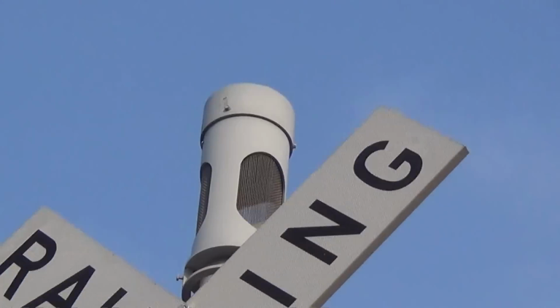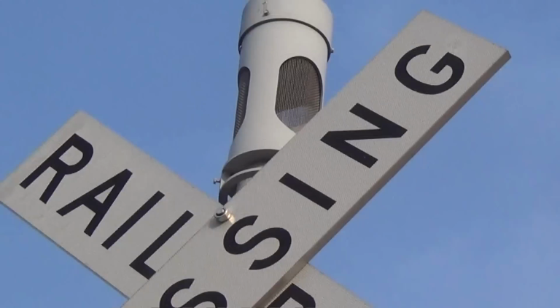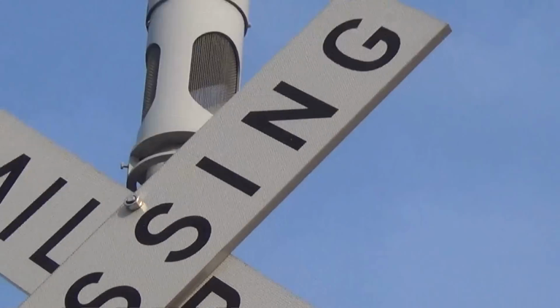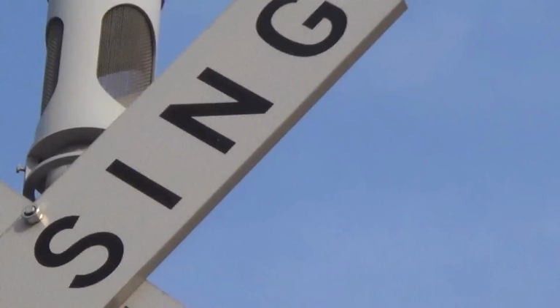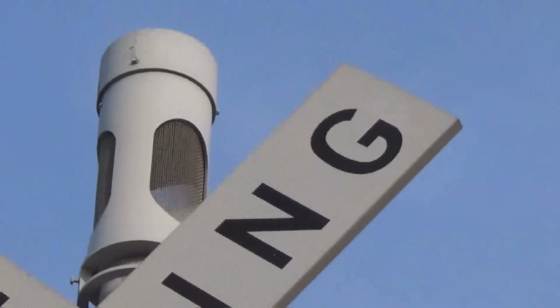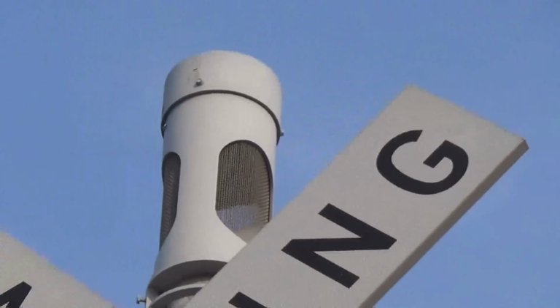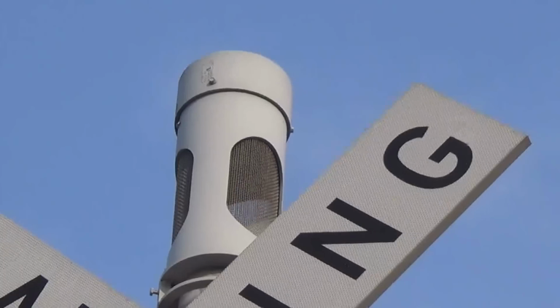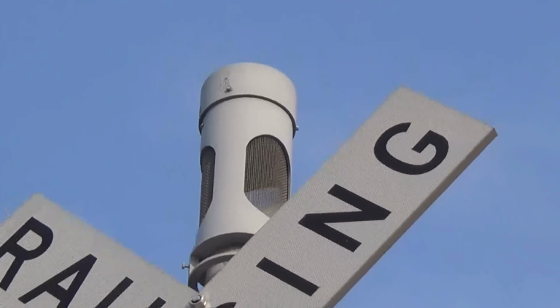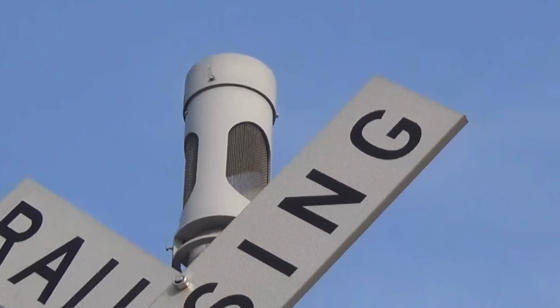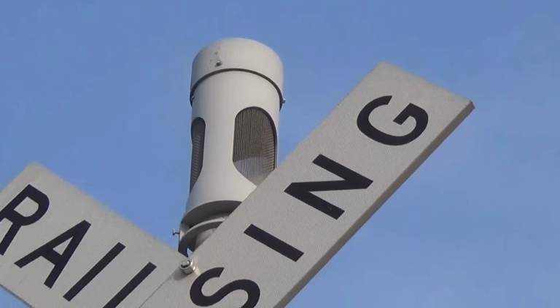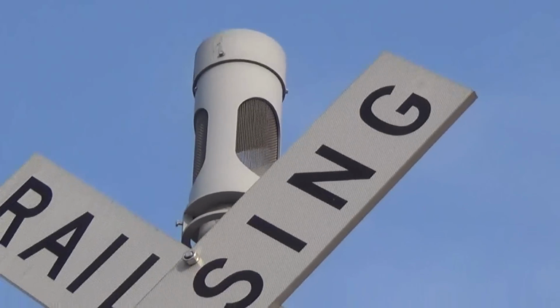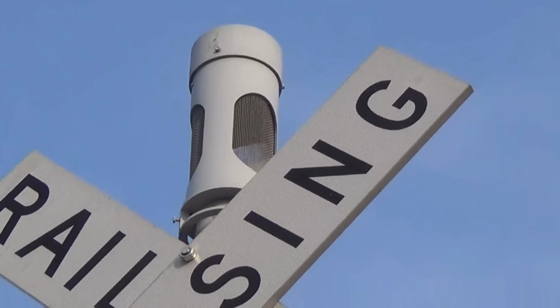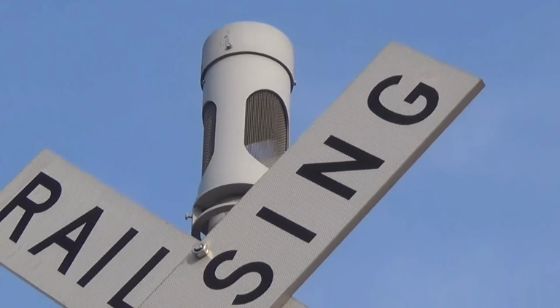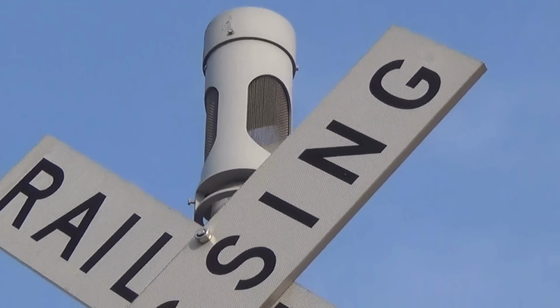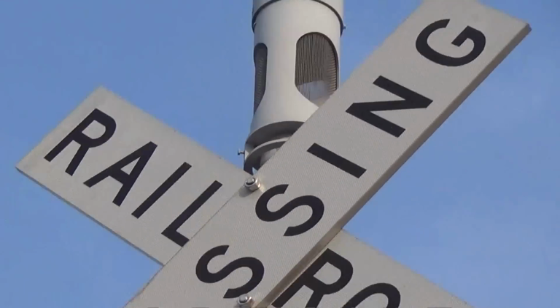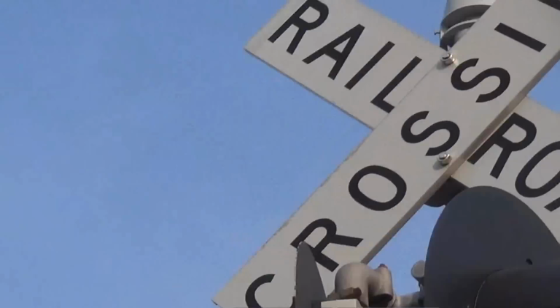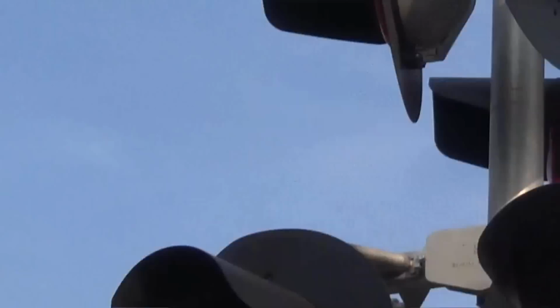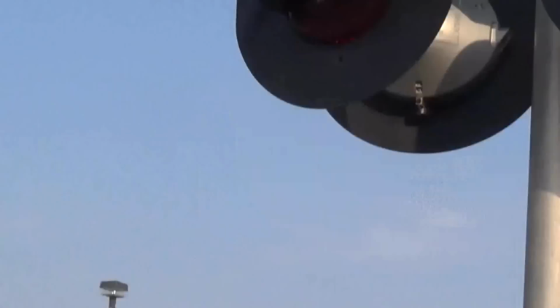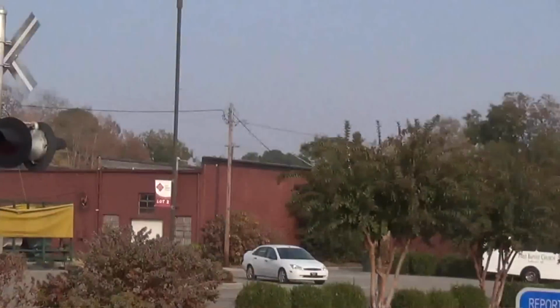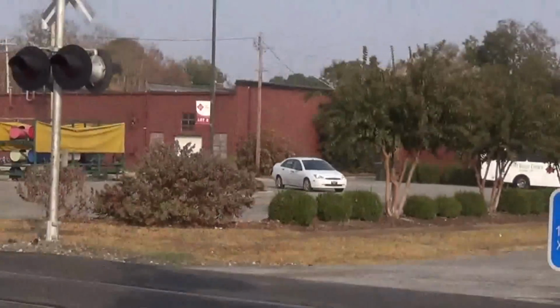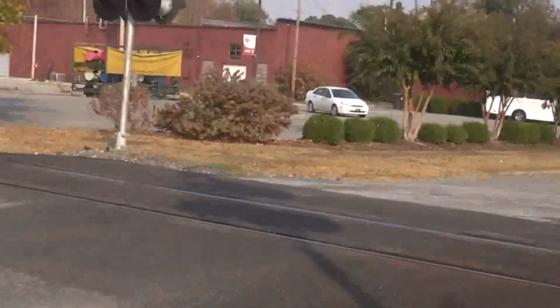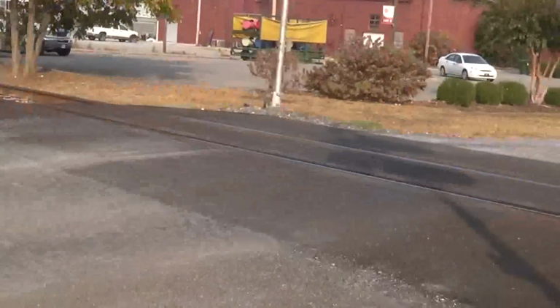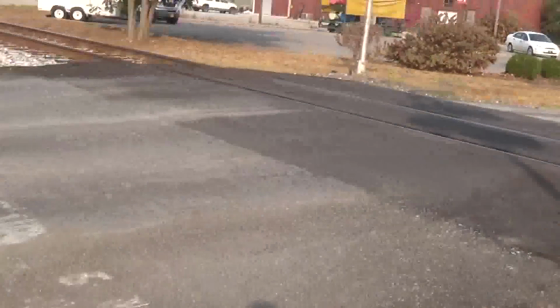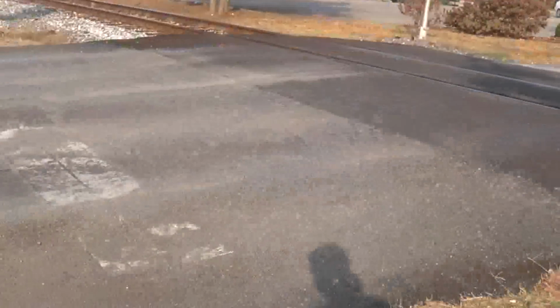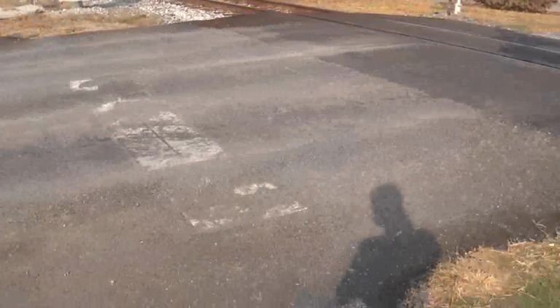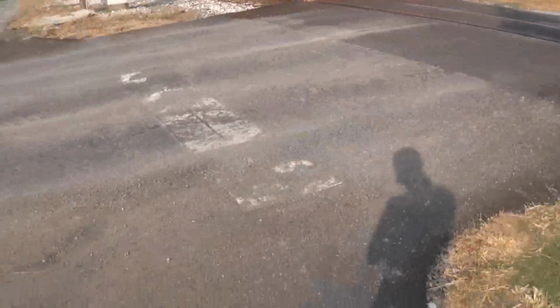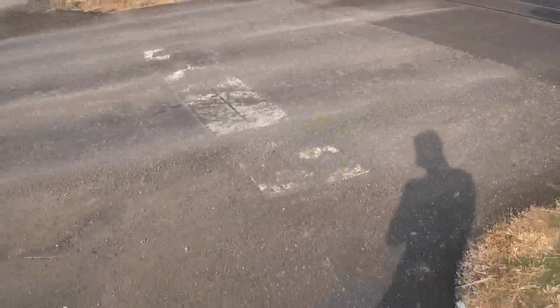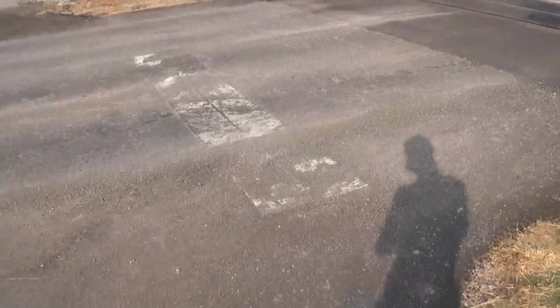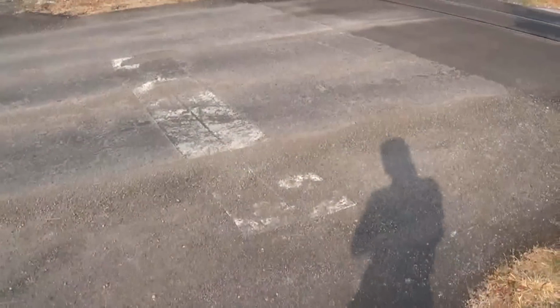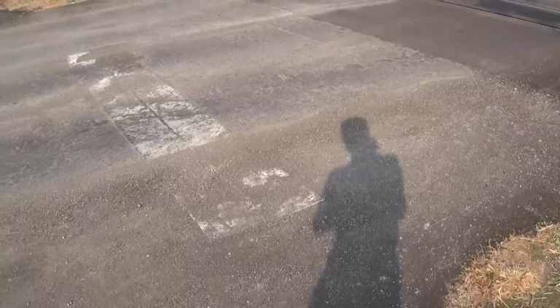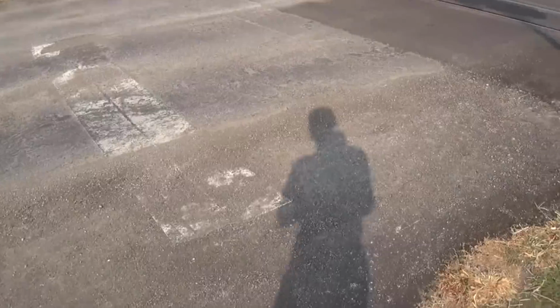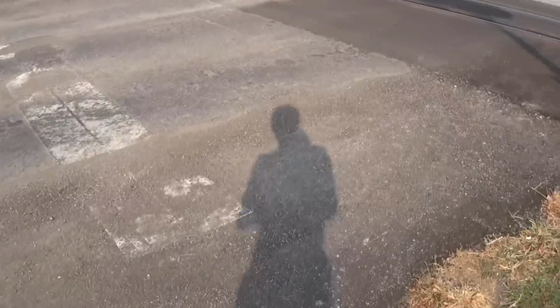The bell here is a Safetran tied to an electronic bell — placing, I believe, a General Signal electronic bell.